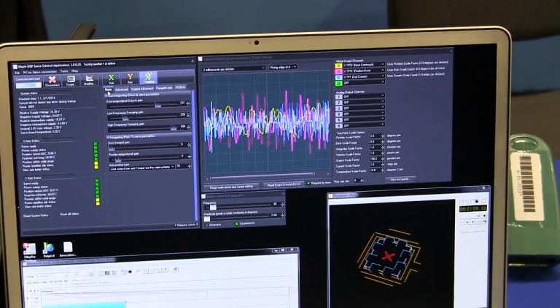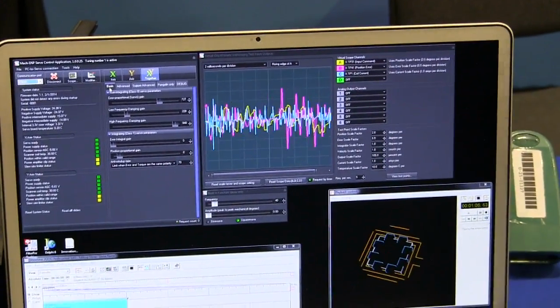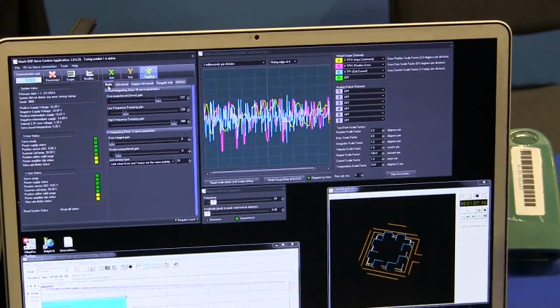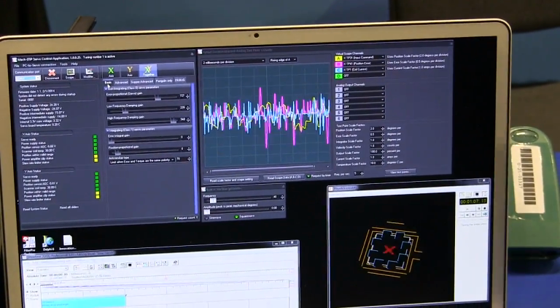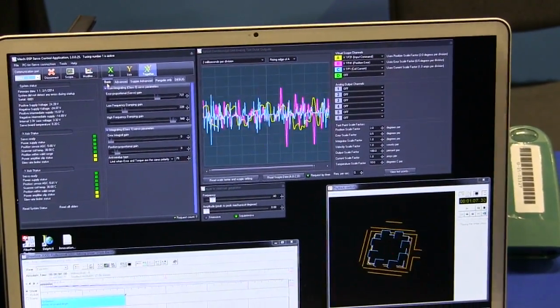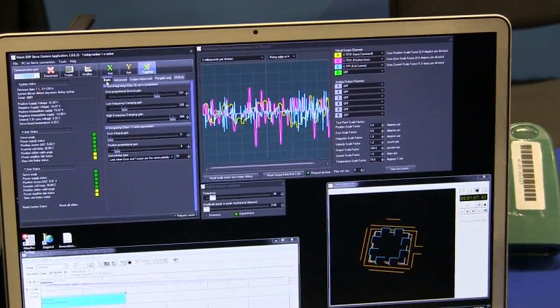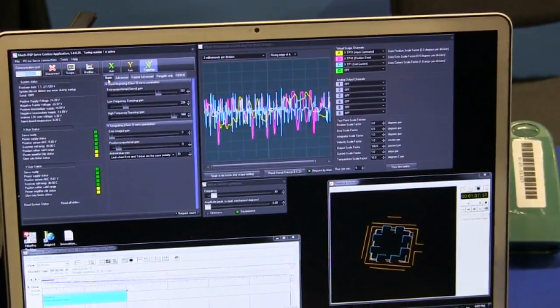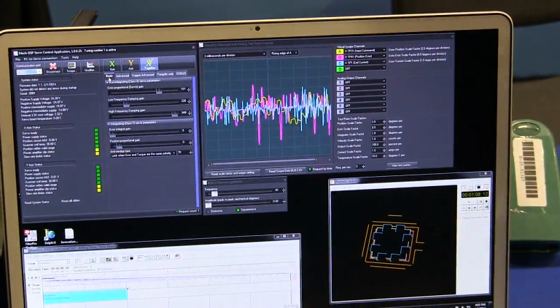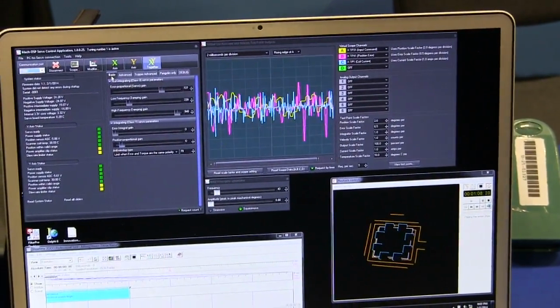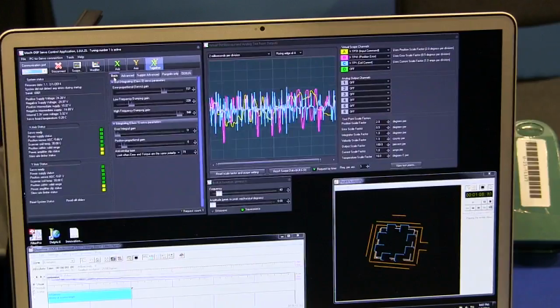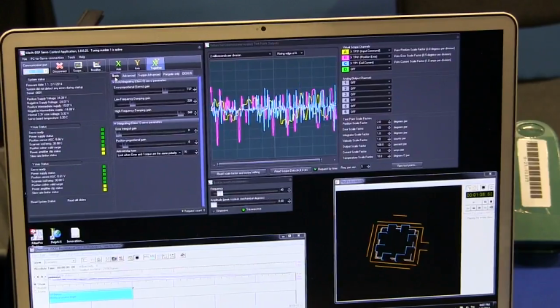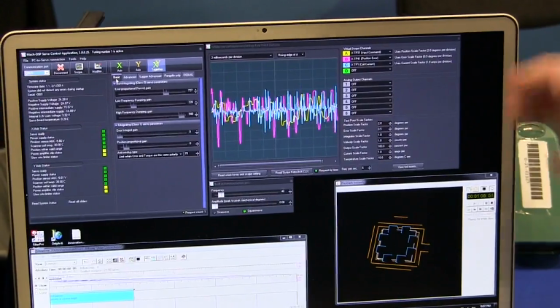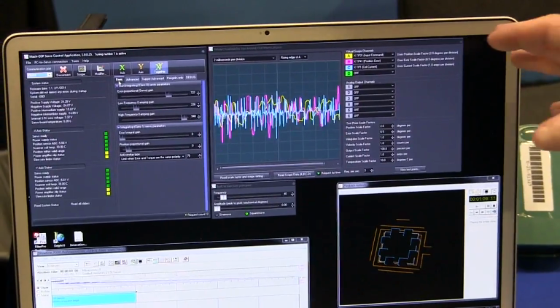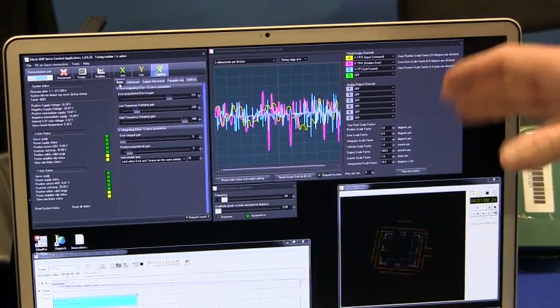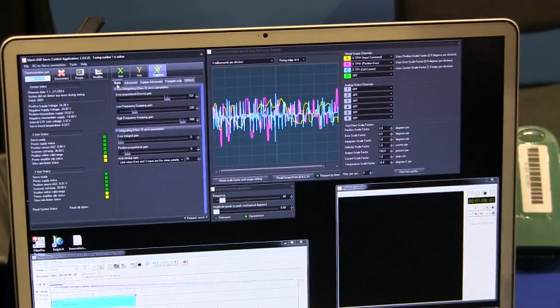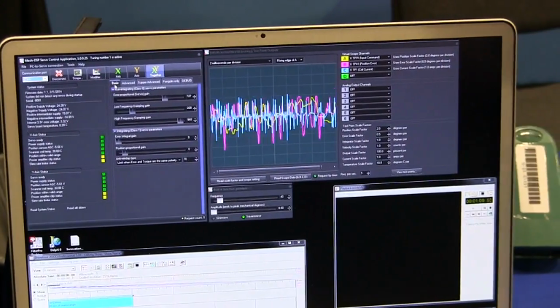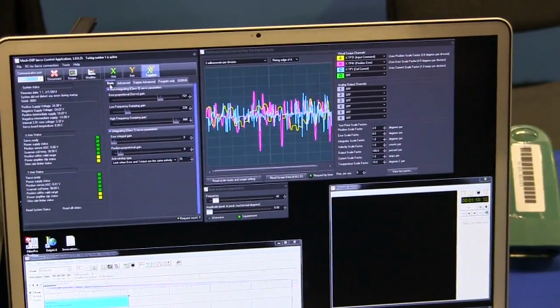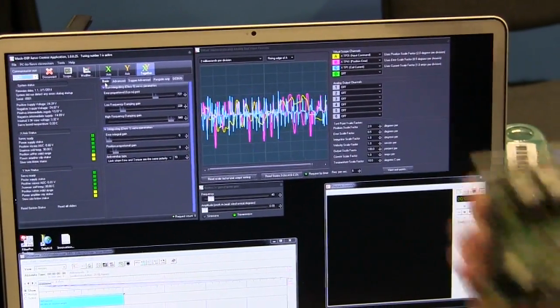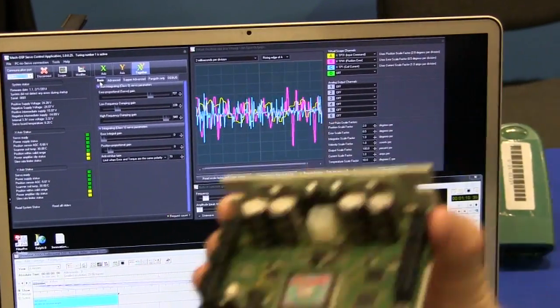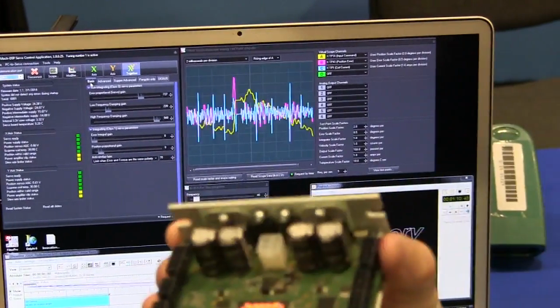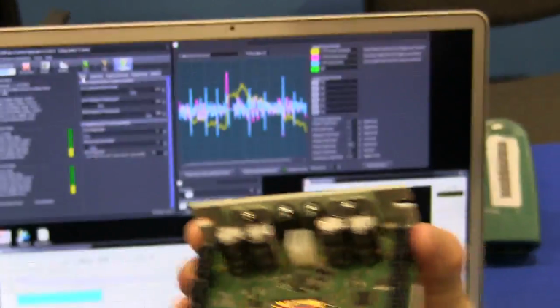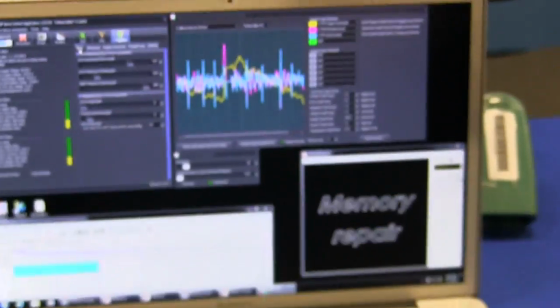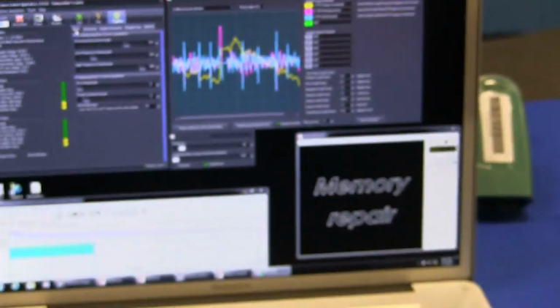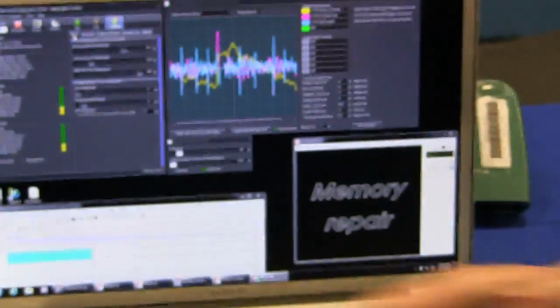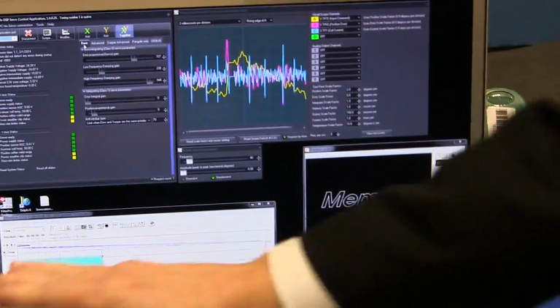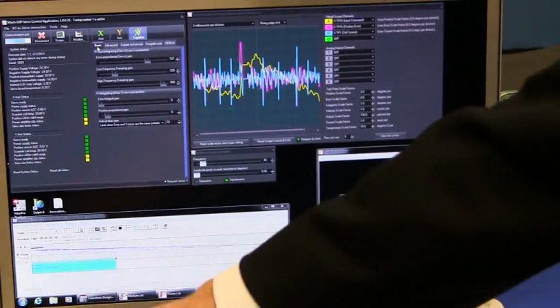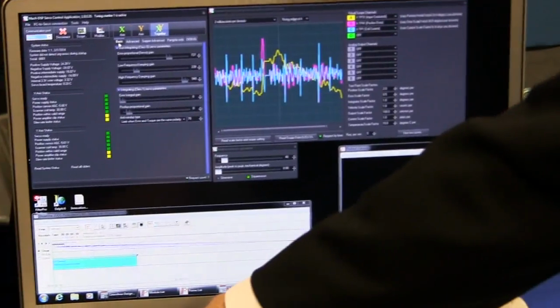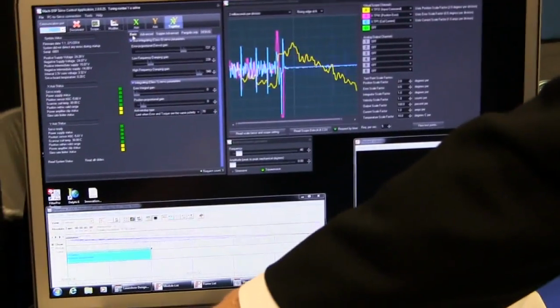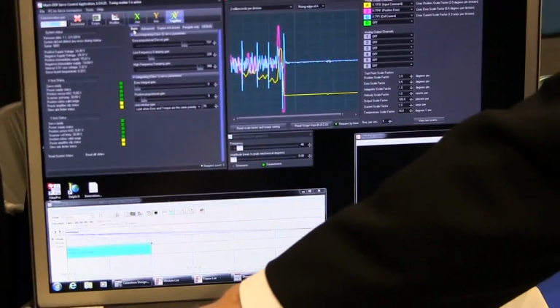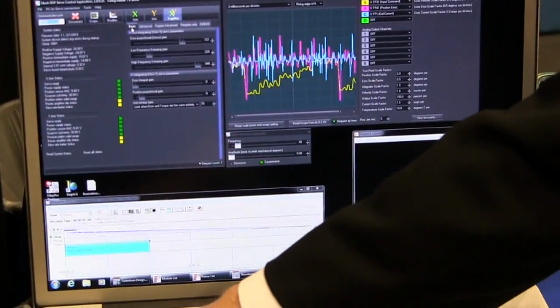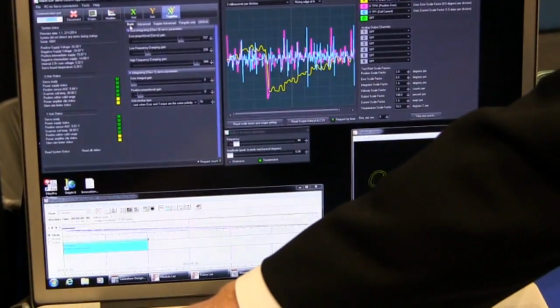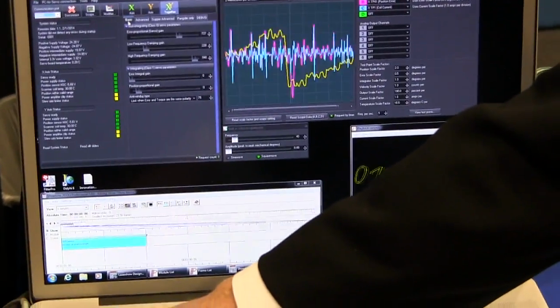Basically a lot of built-in test equipment is built right into the software, and it runs in this amp — plugs right into the computer via USB.